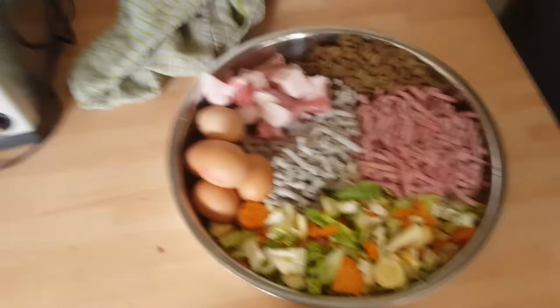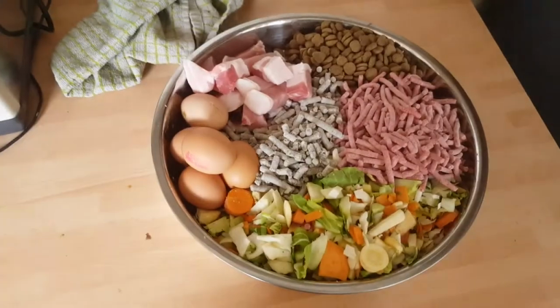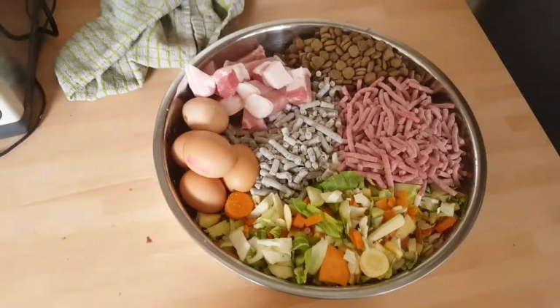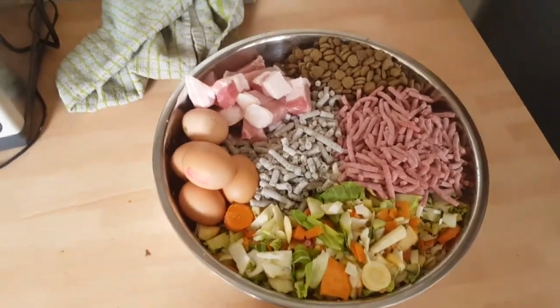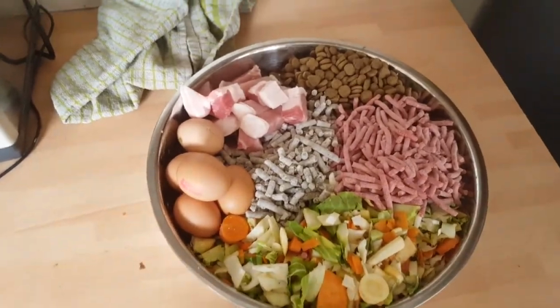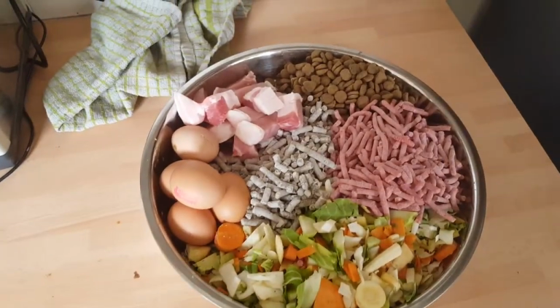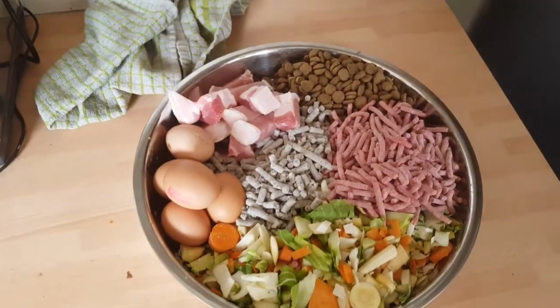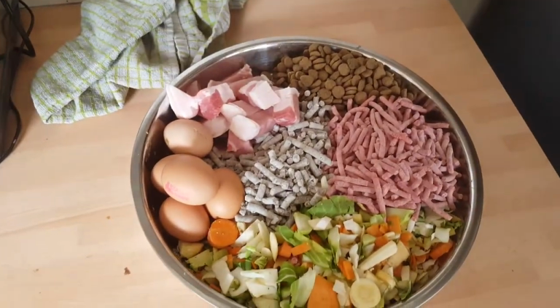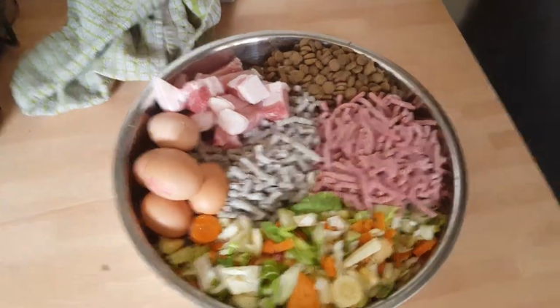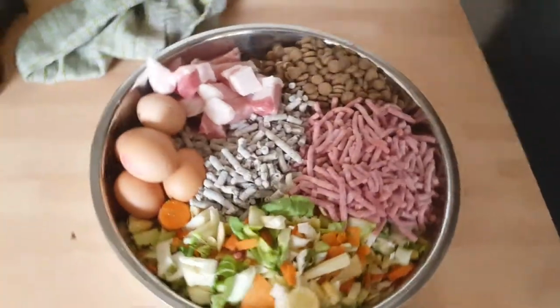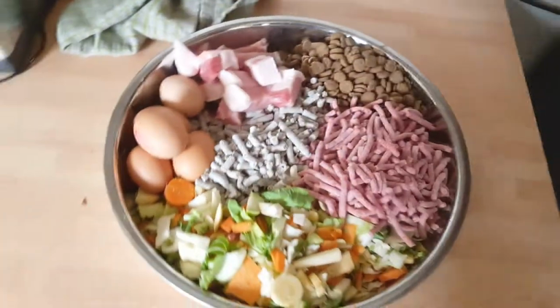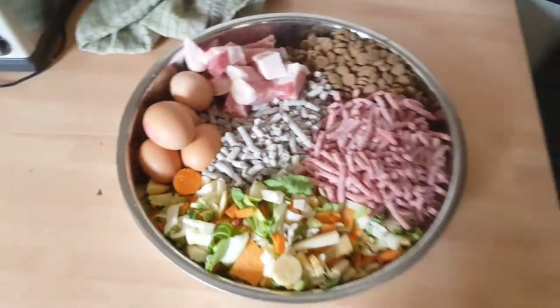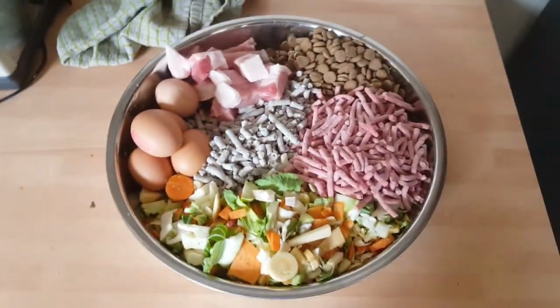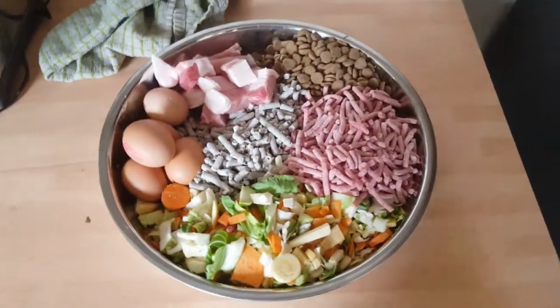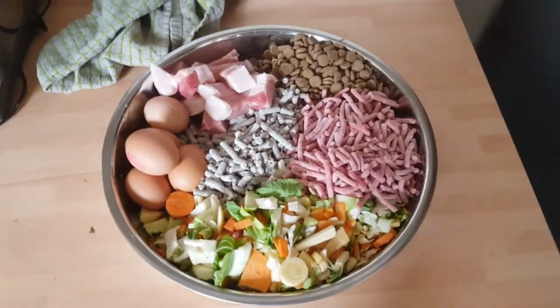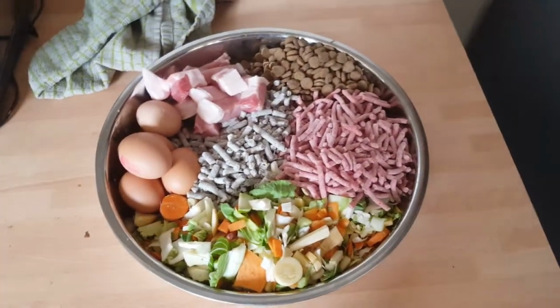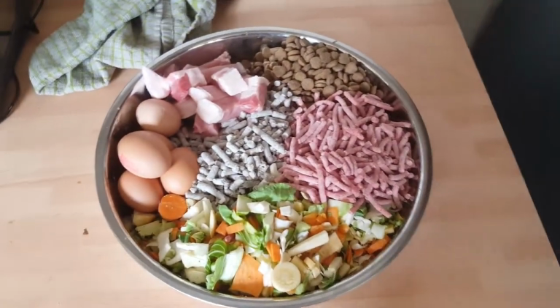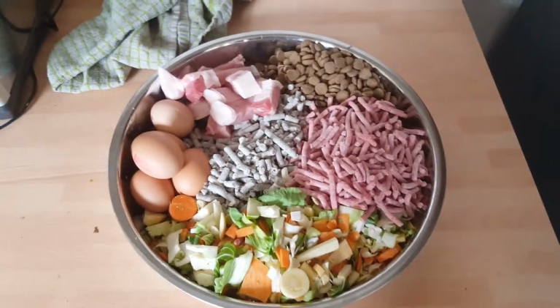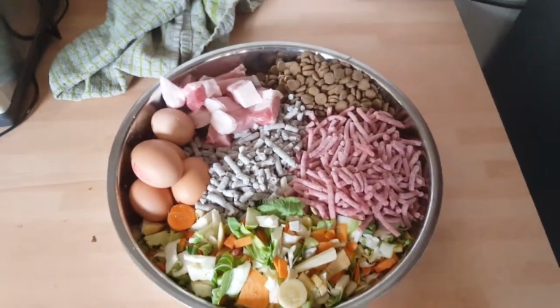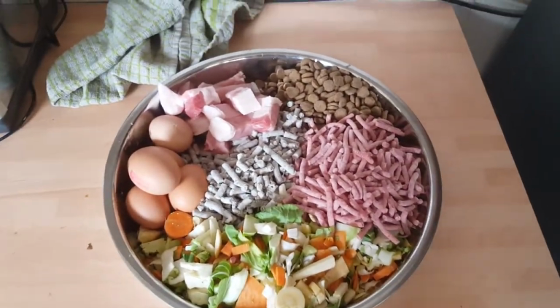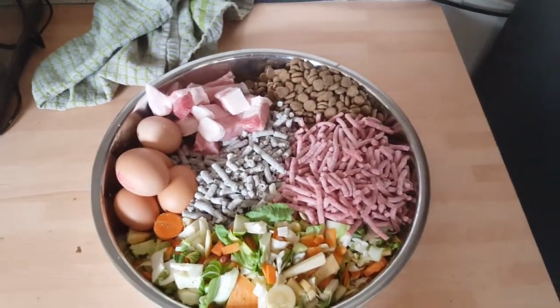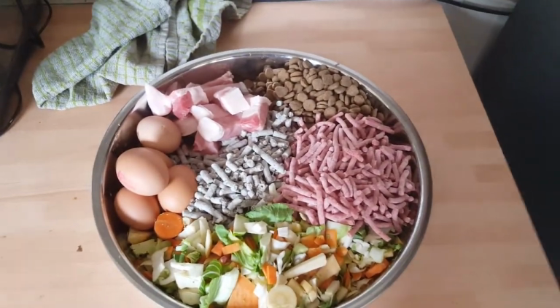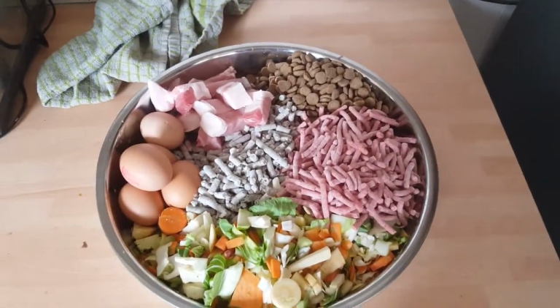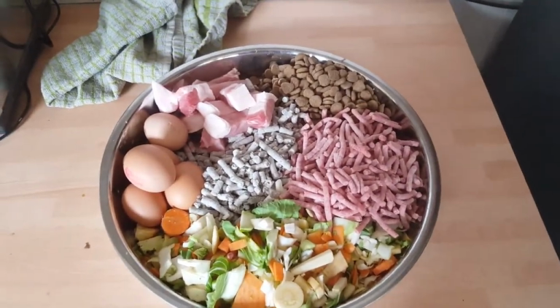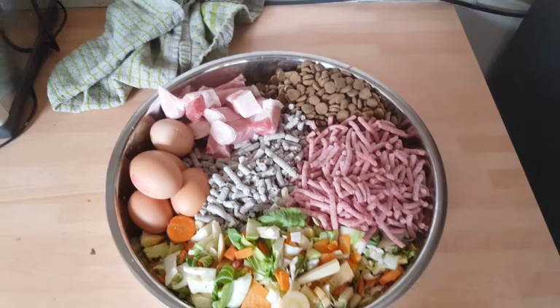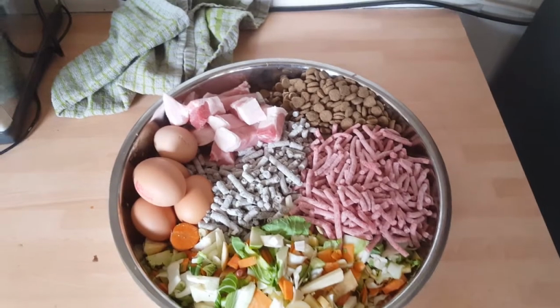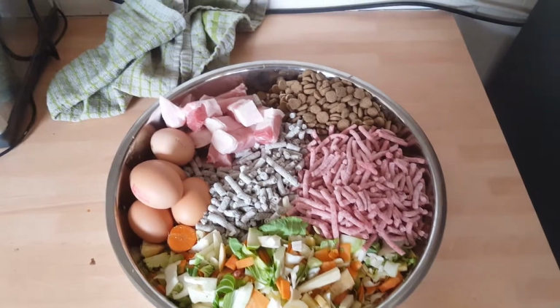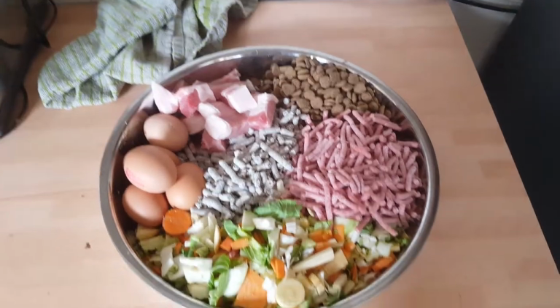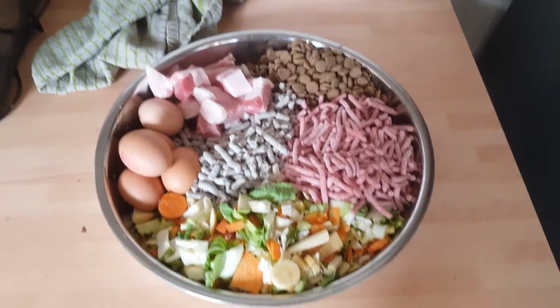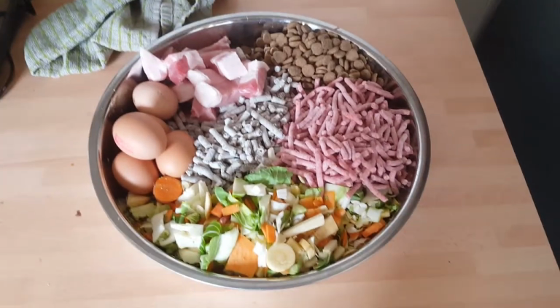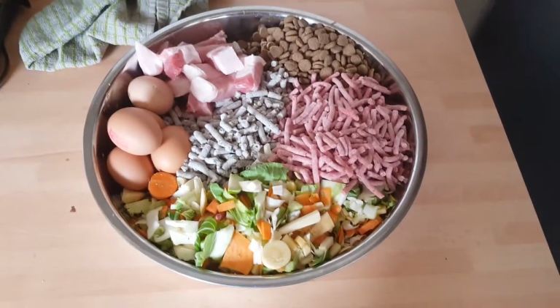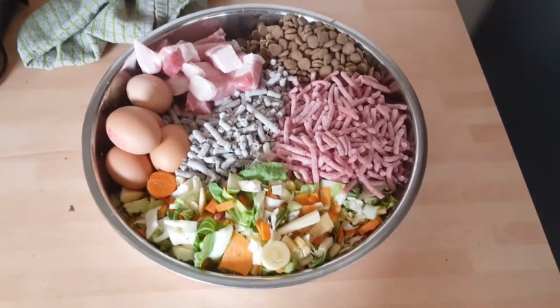That's it — little water, feed the mutts, keep them nice and healthy.